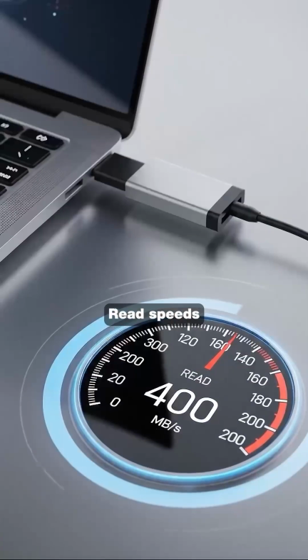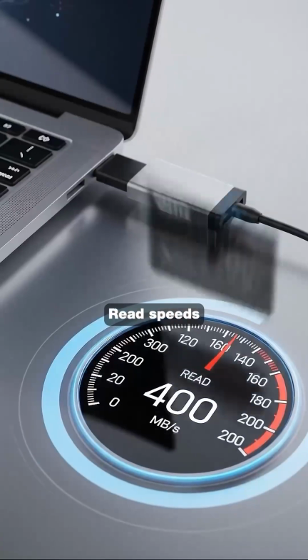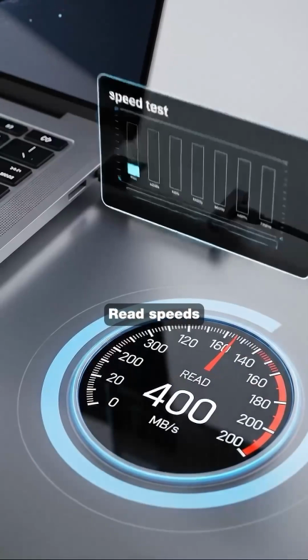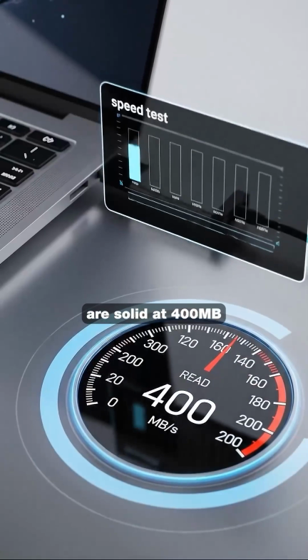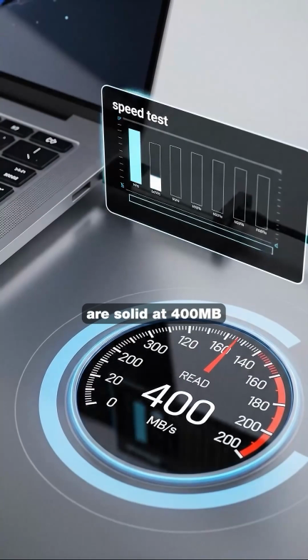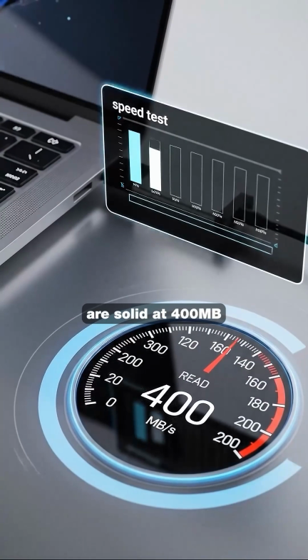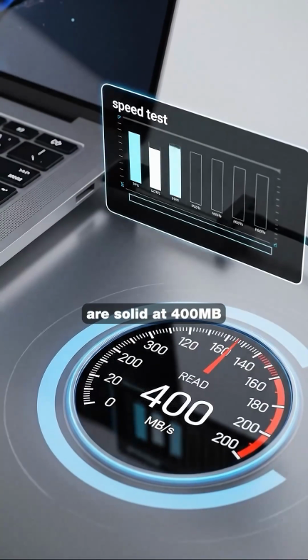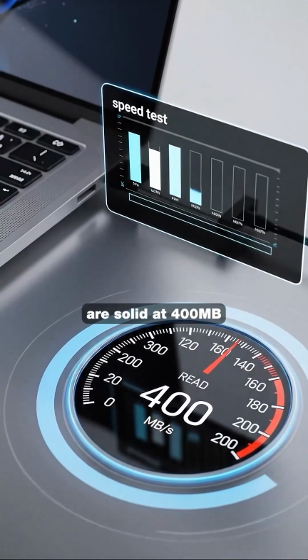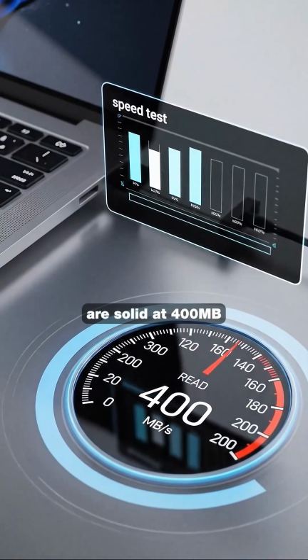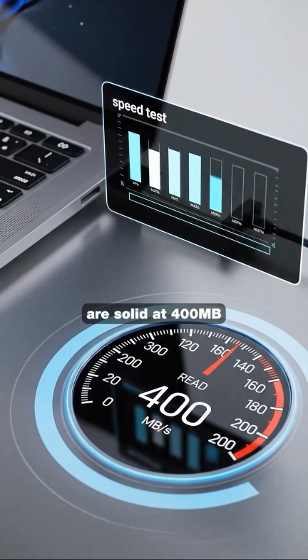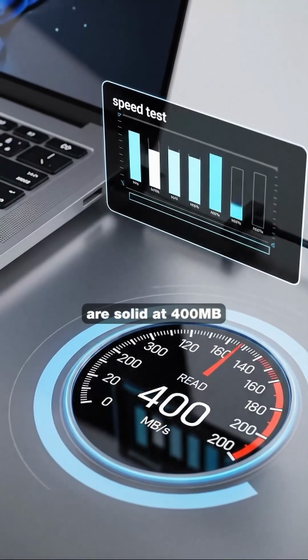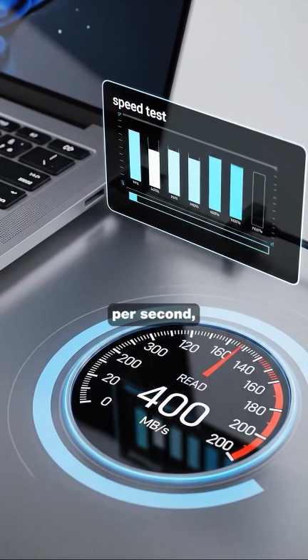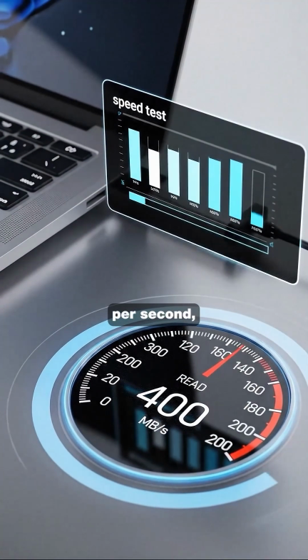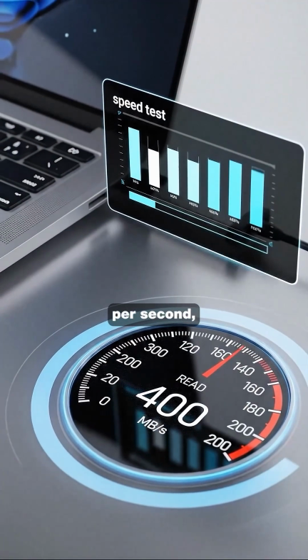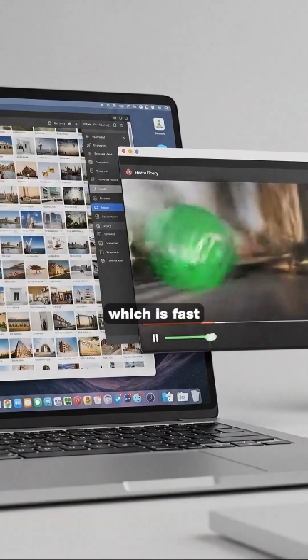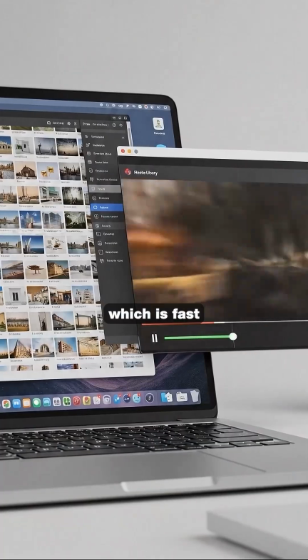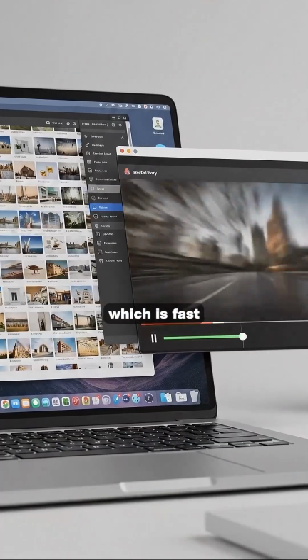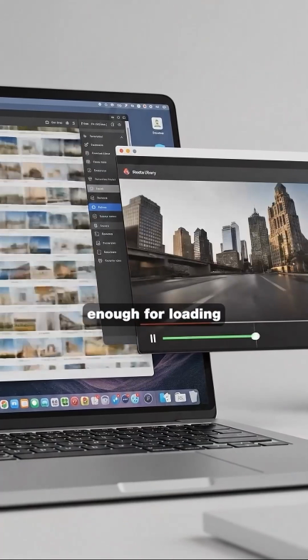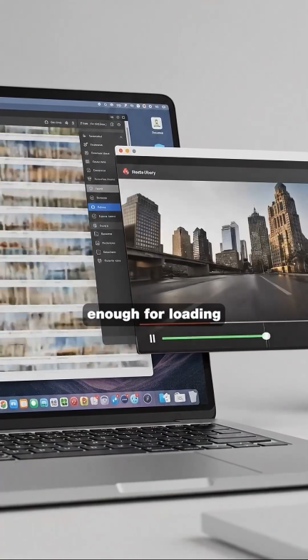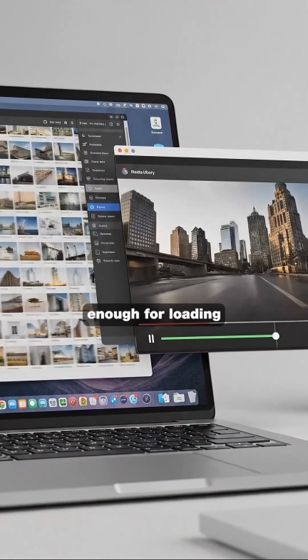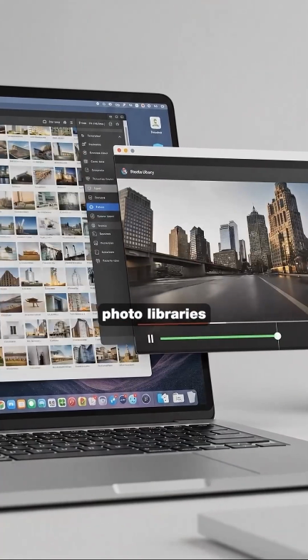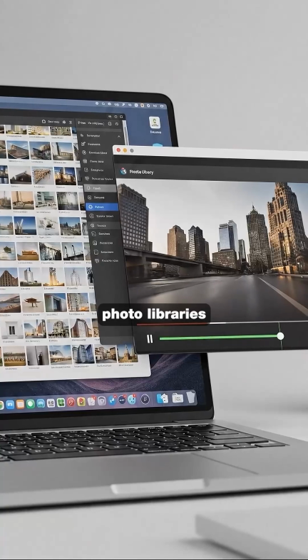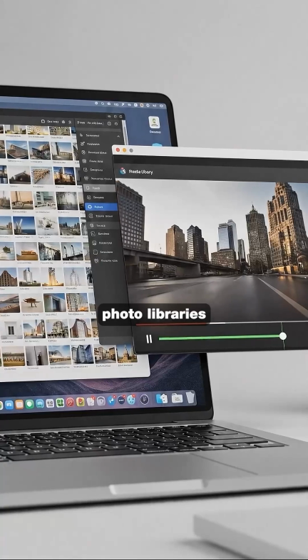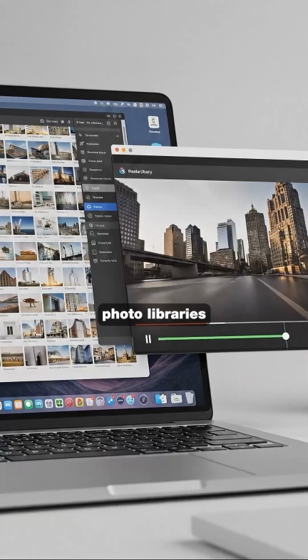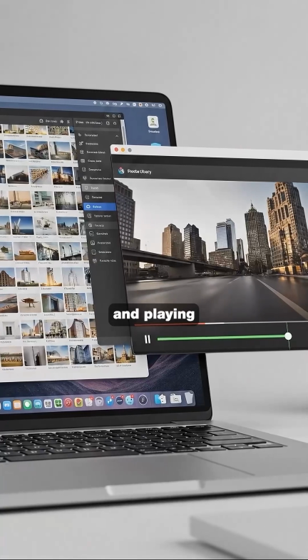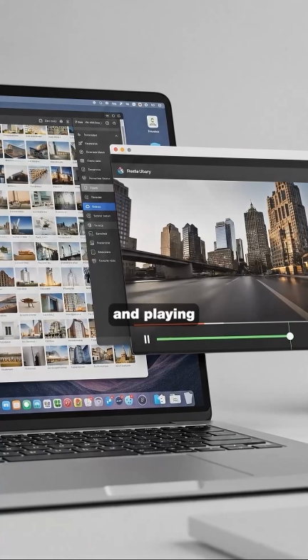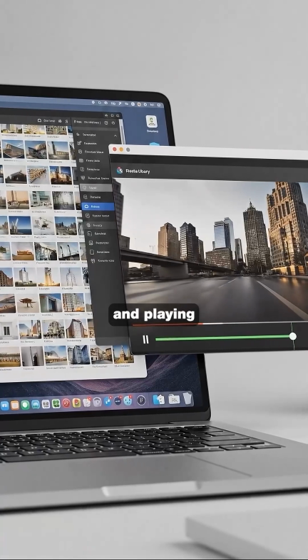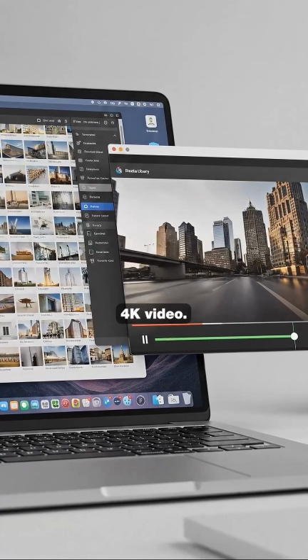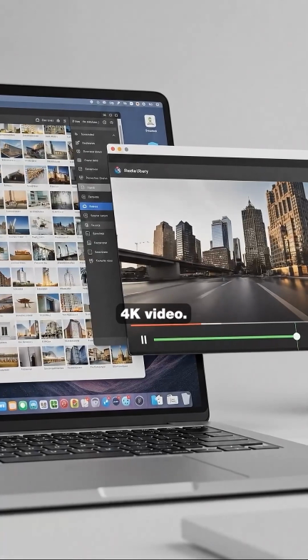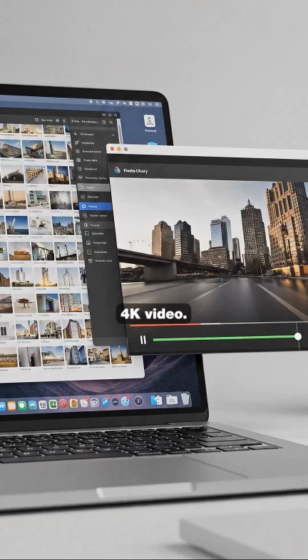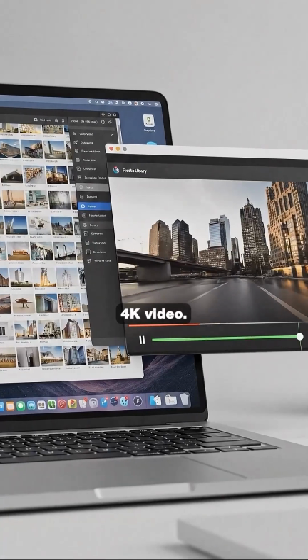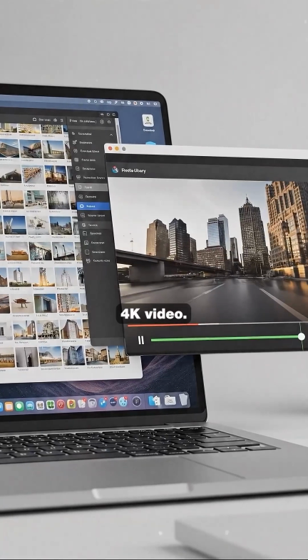Read speeds are solid at 400 megabytes per second, which is fast enough for loading photo libraries and playing 4K video.